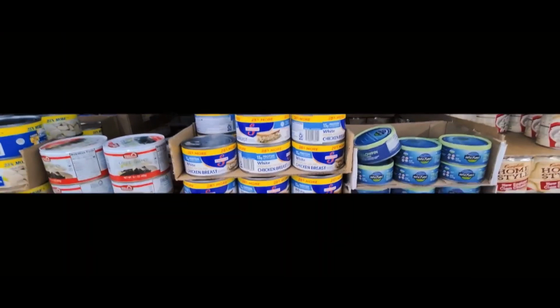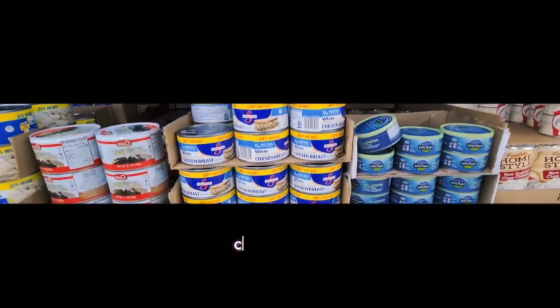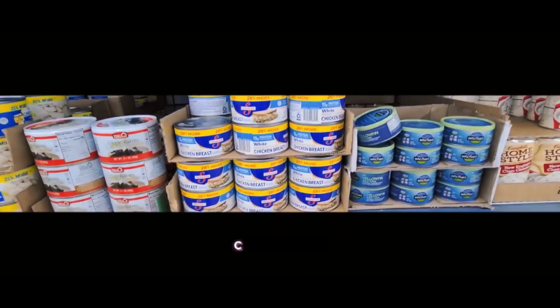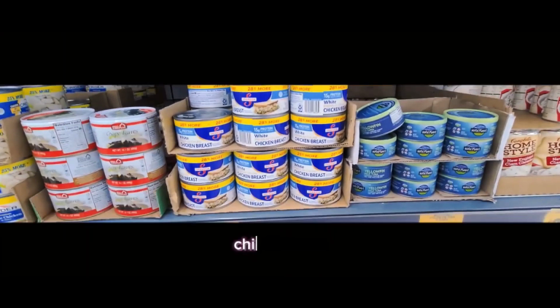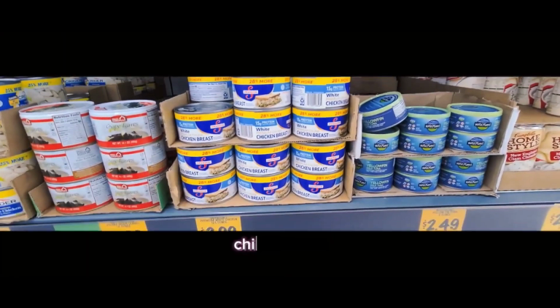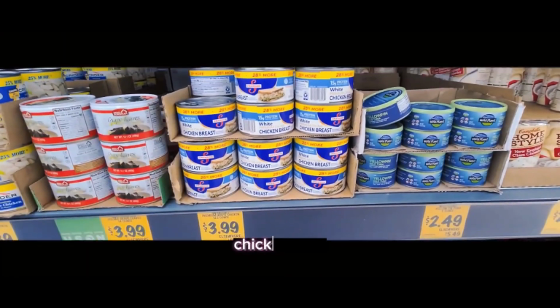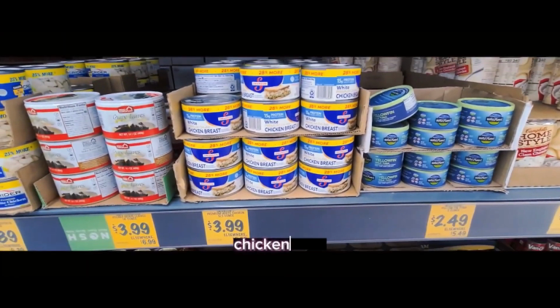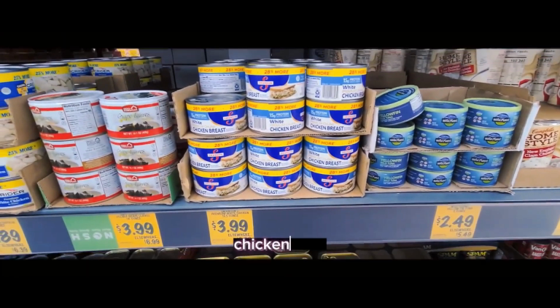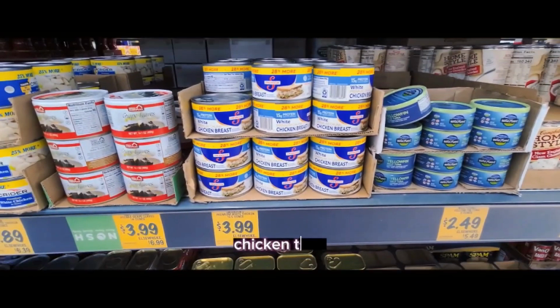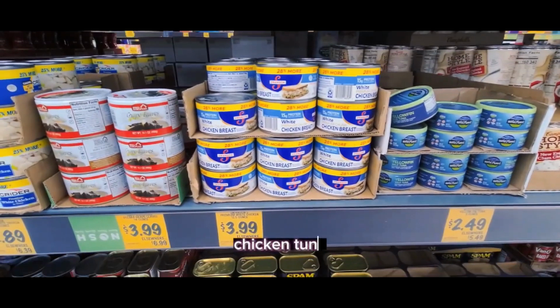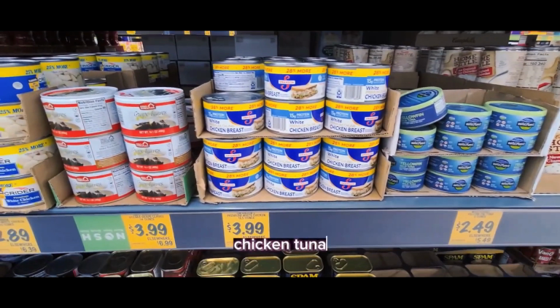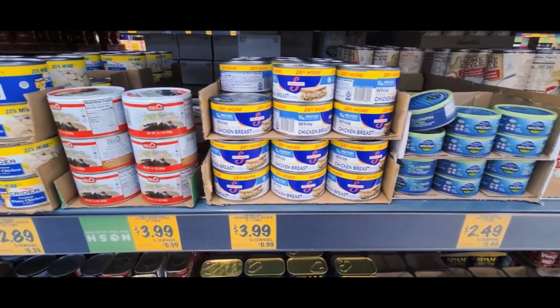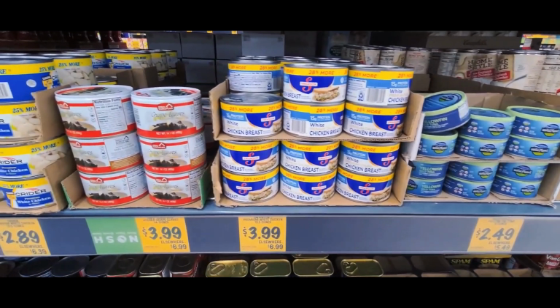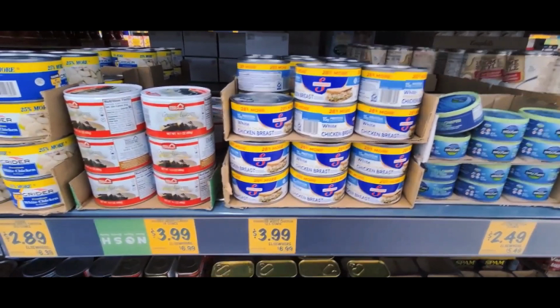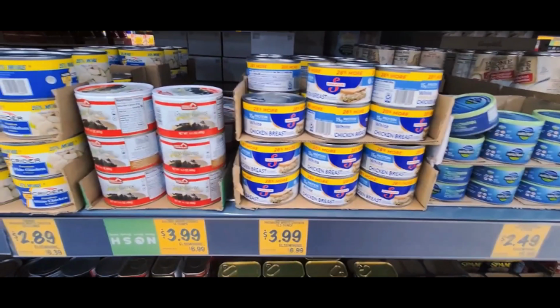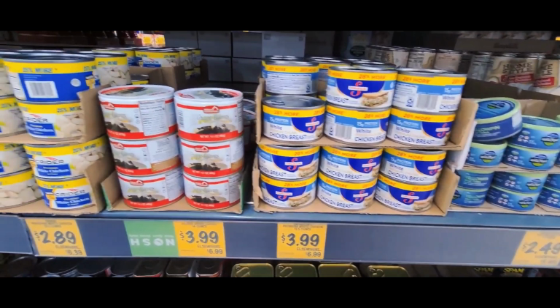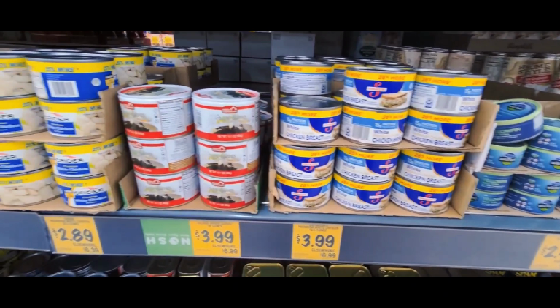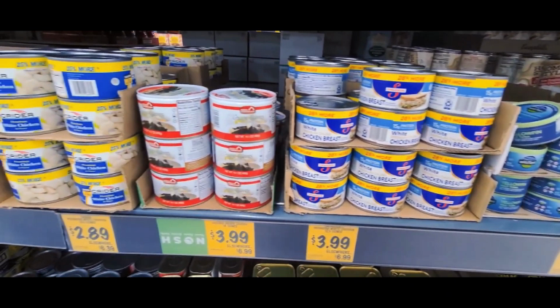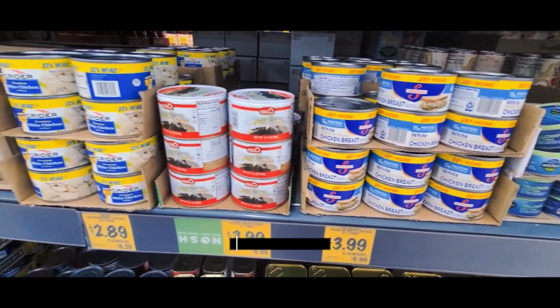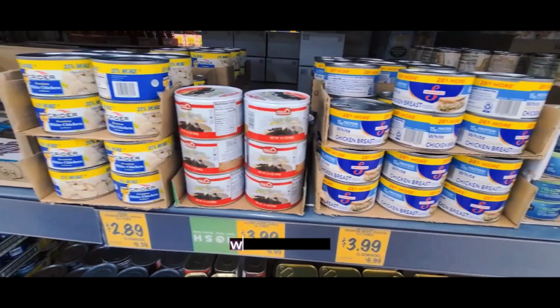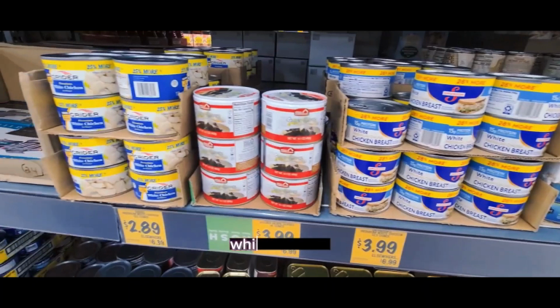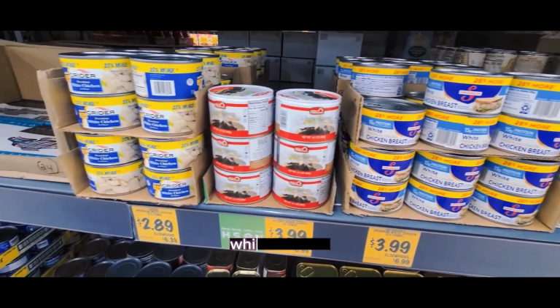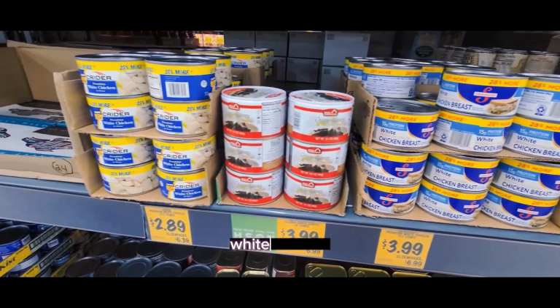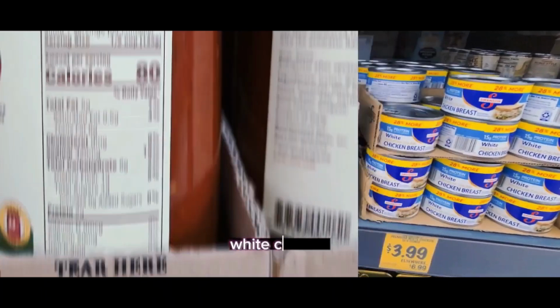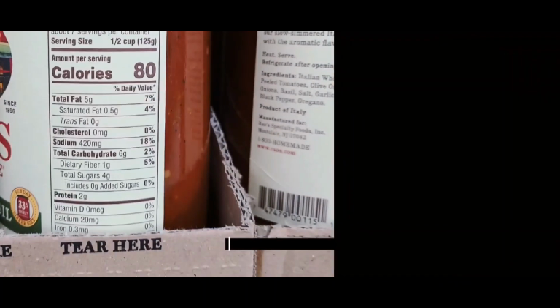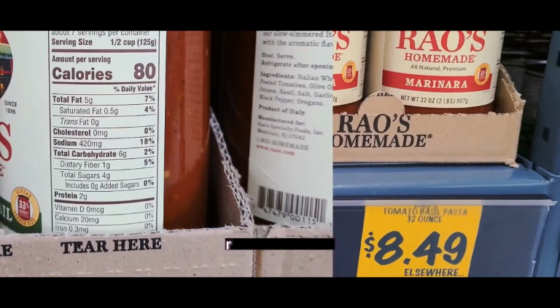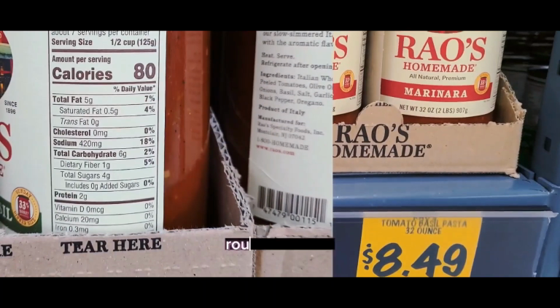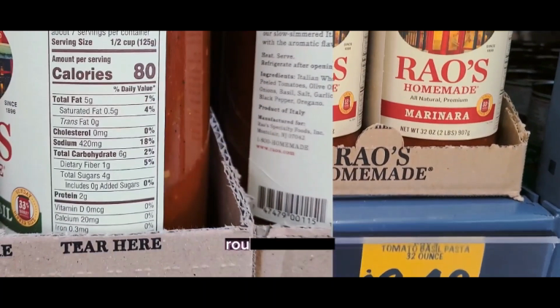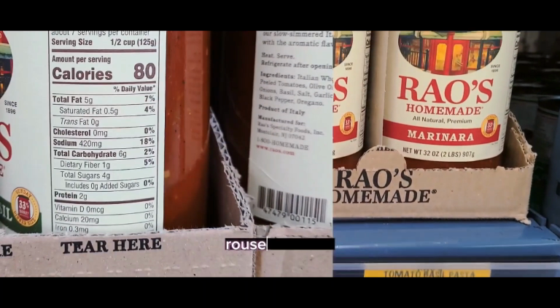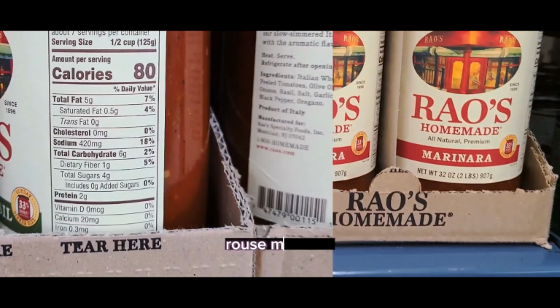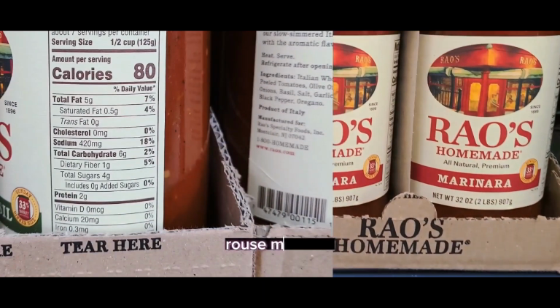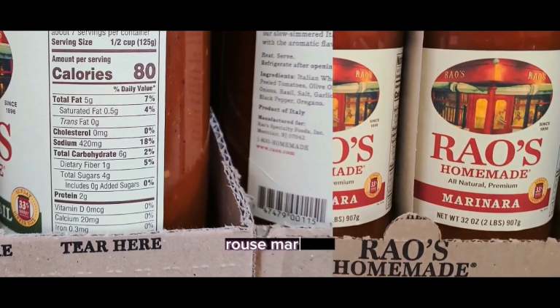They have Spam, chicken, tuna, white chicken, rouse, and marinara.